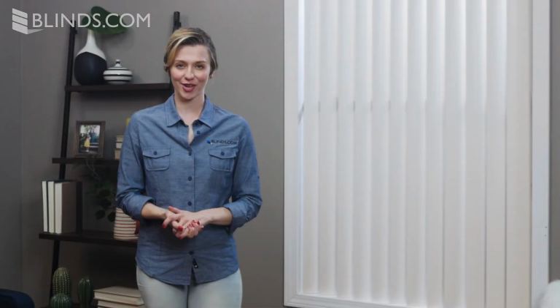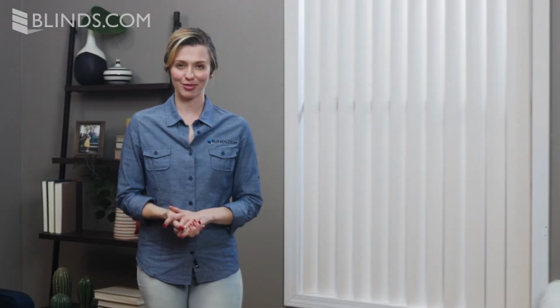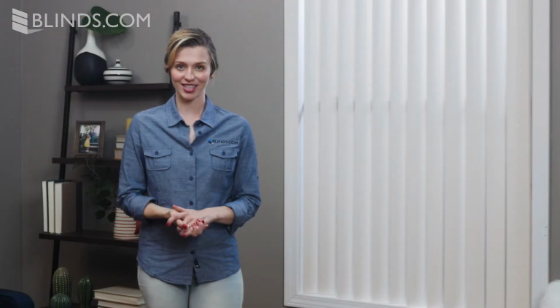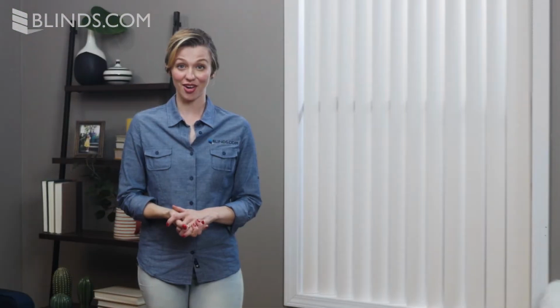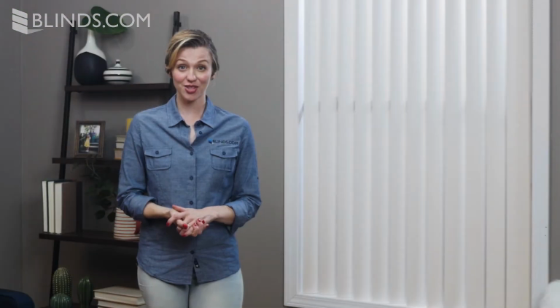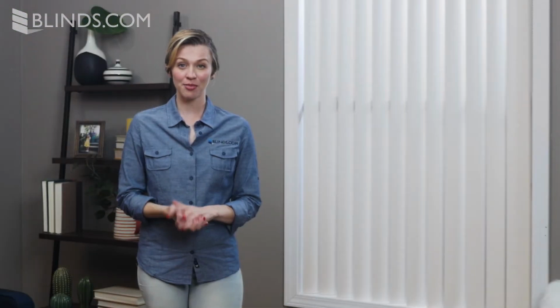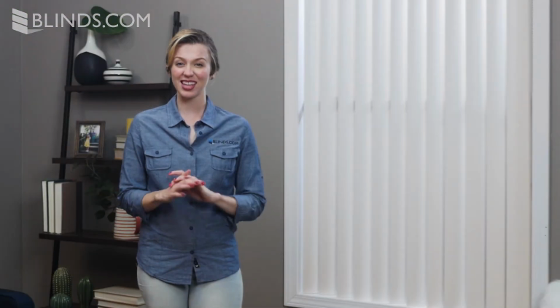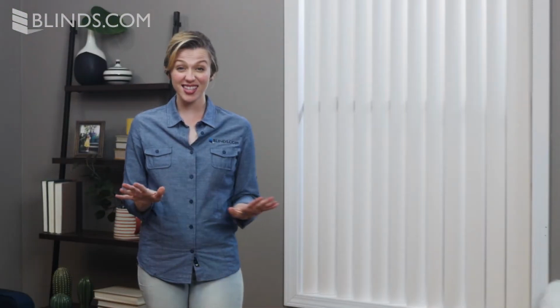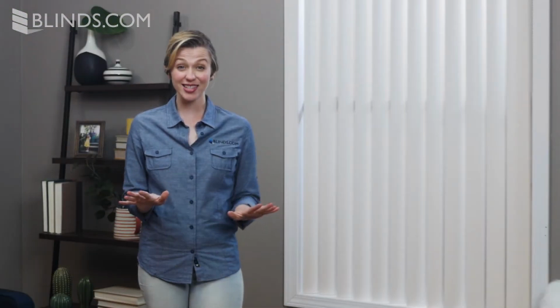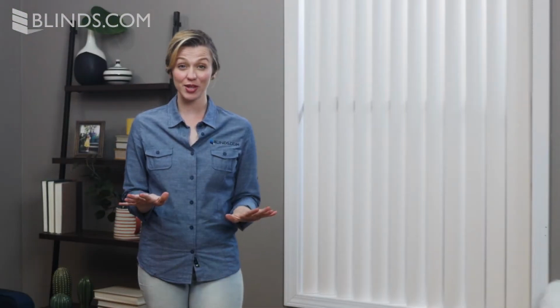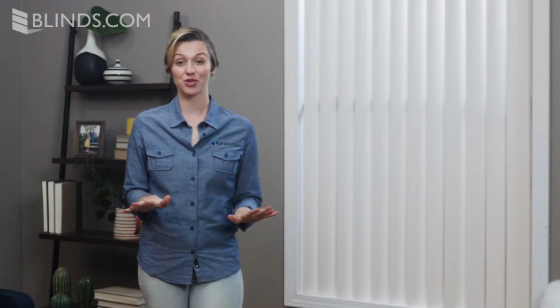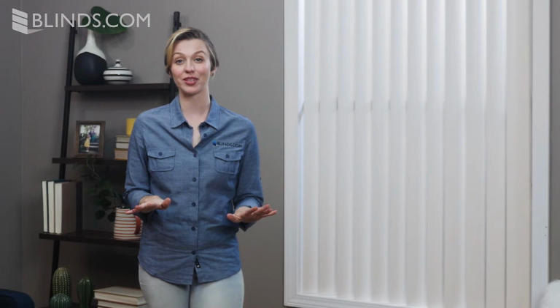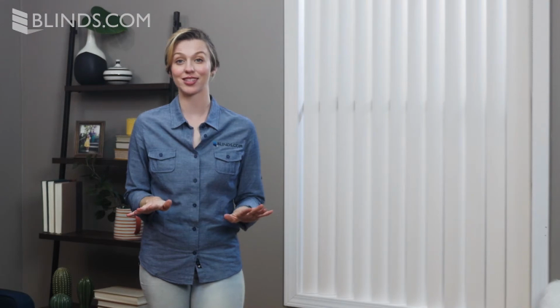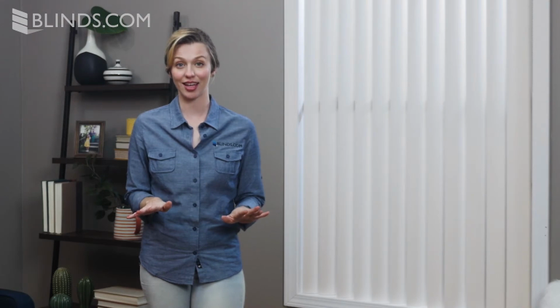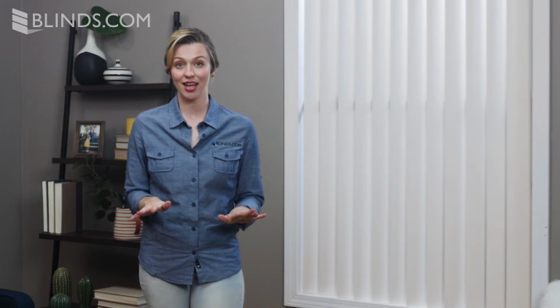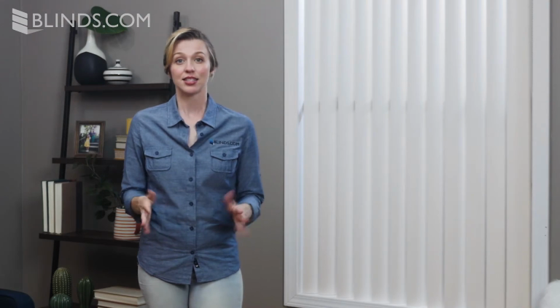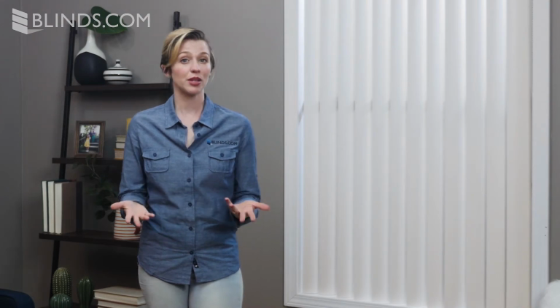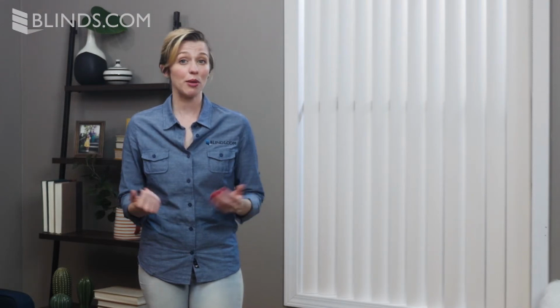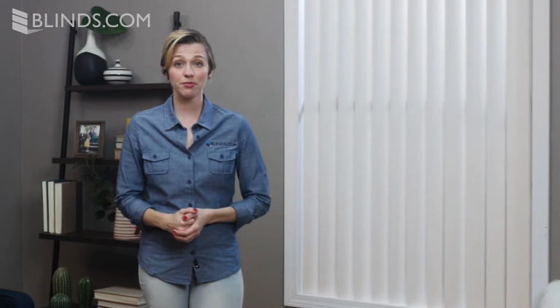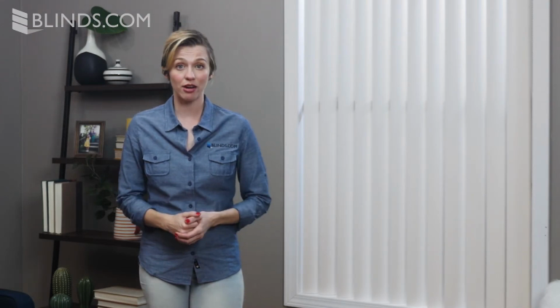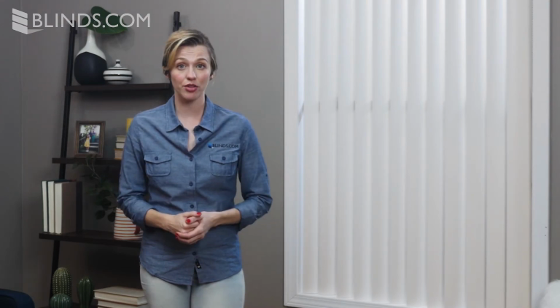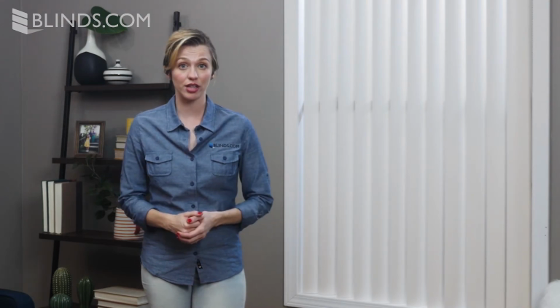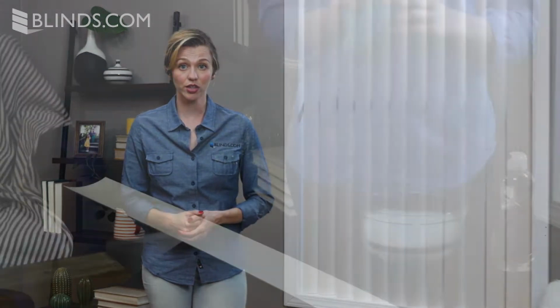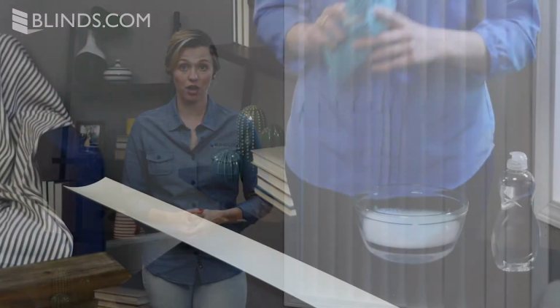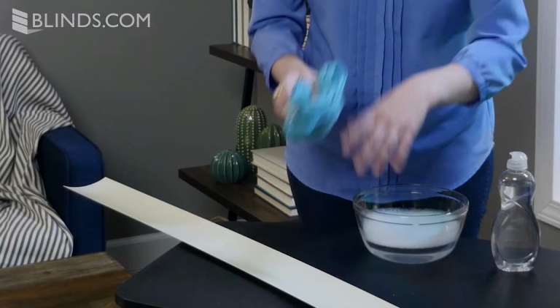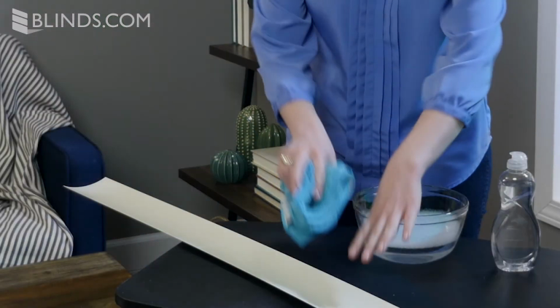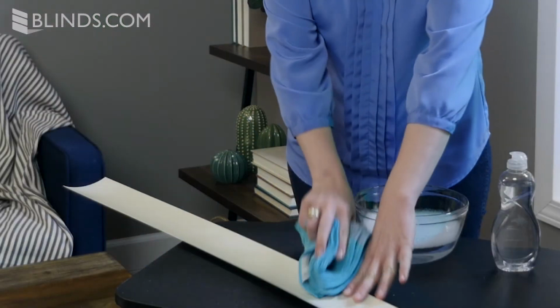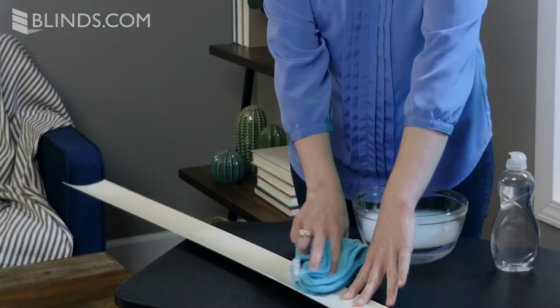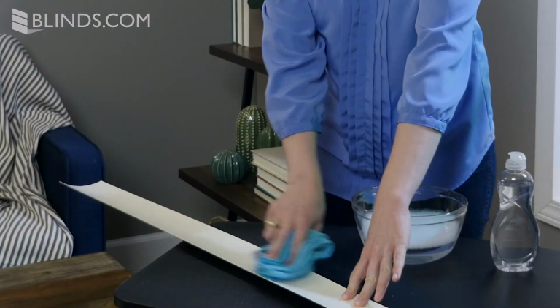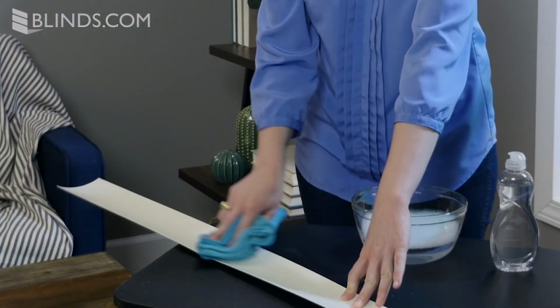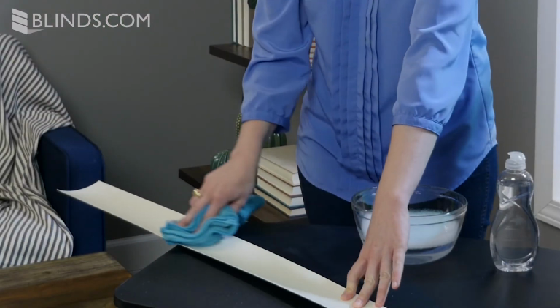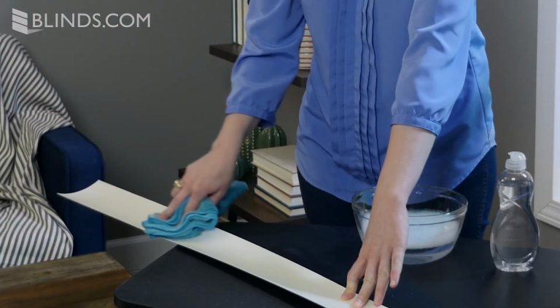Vertical blinds are also among the easiest window treatments to clean. Simply wipe them down with a clean cloth to keep your blinds looking brand new.